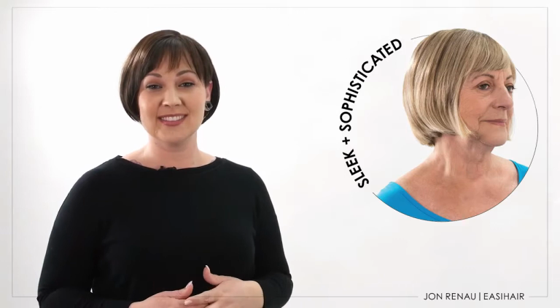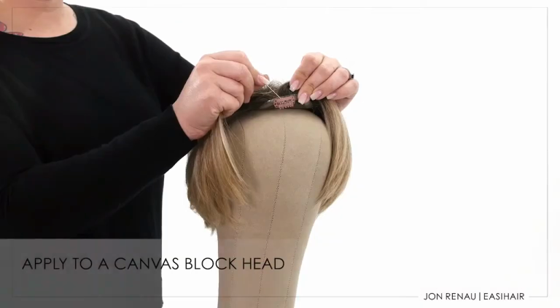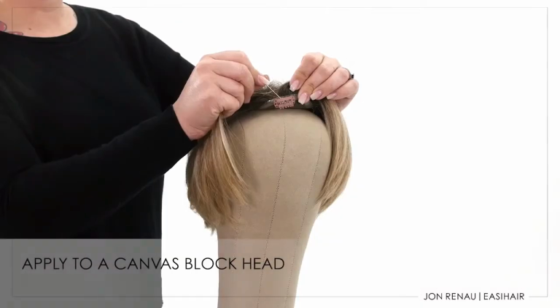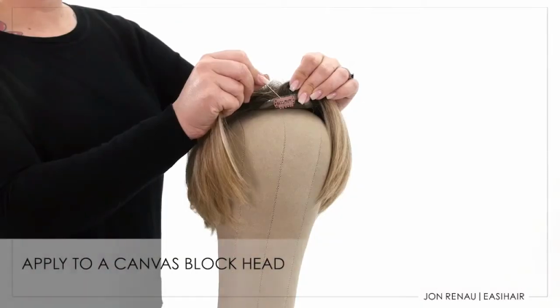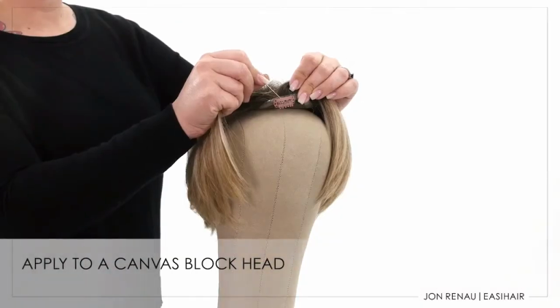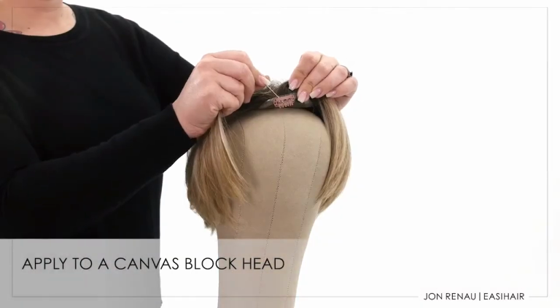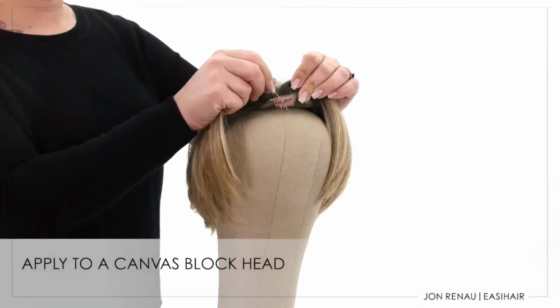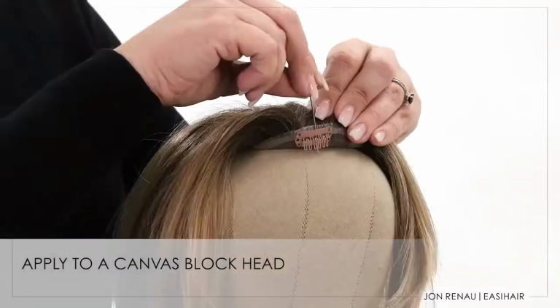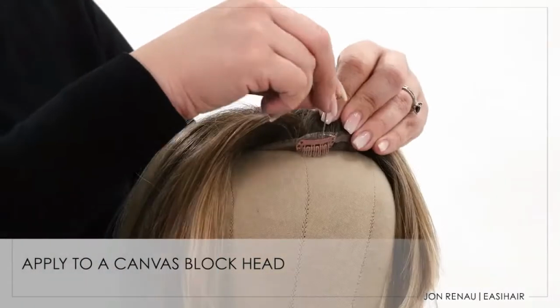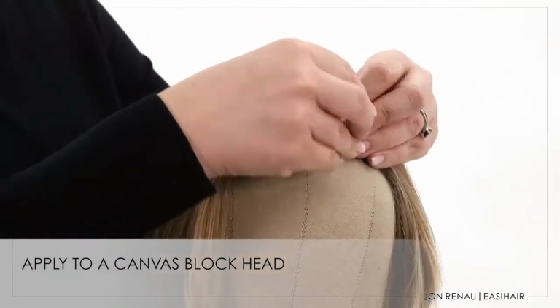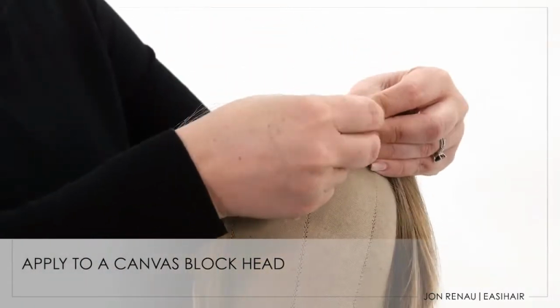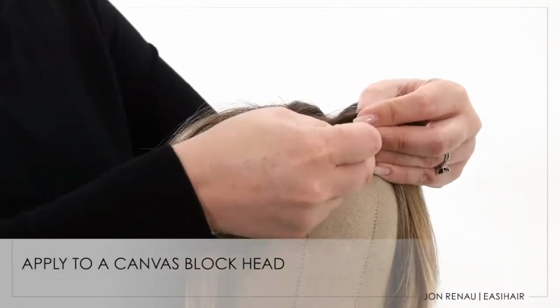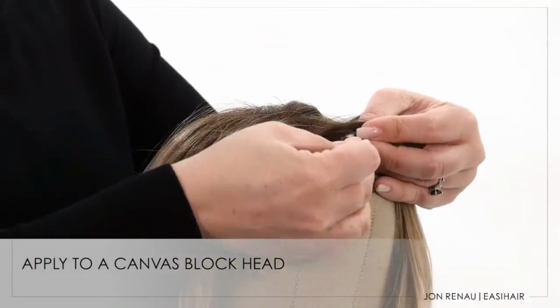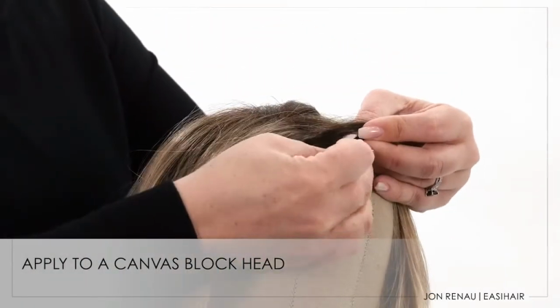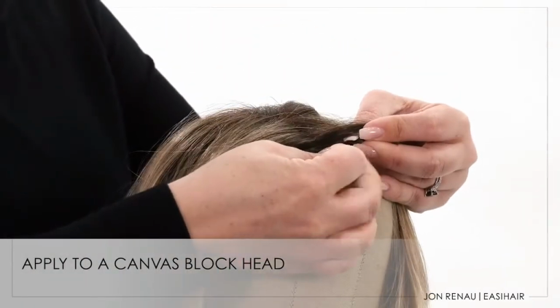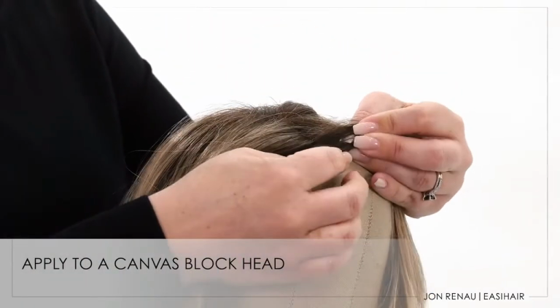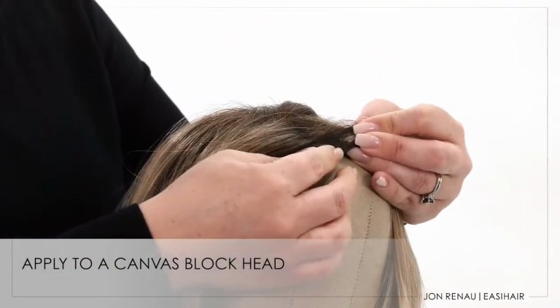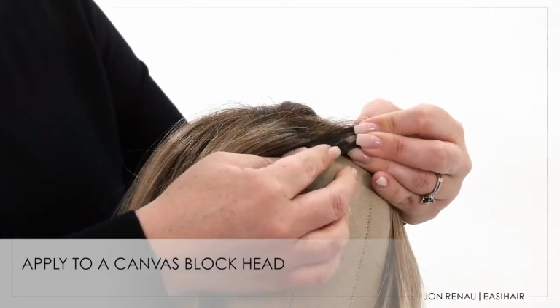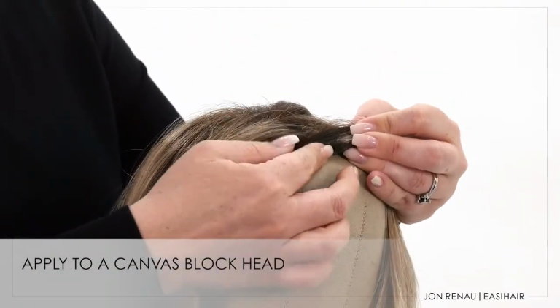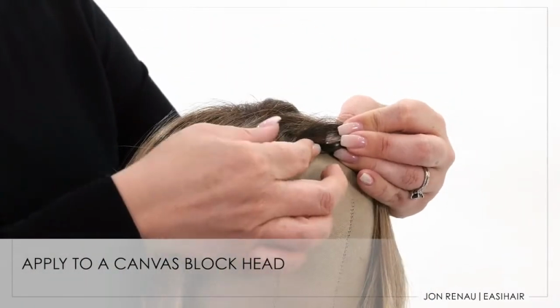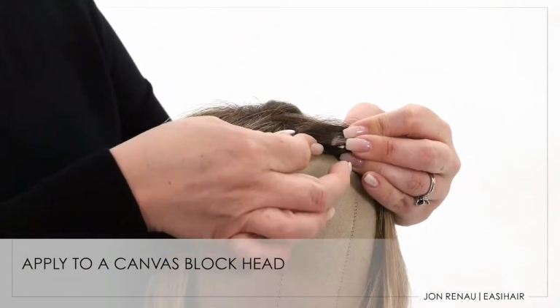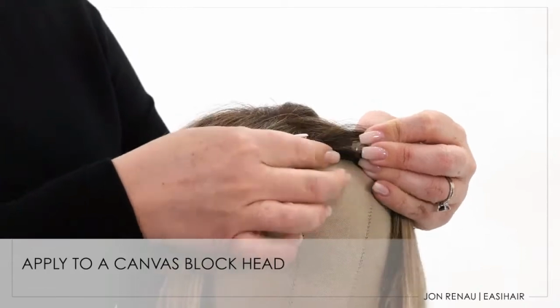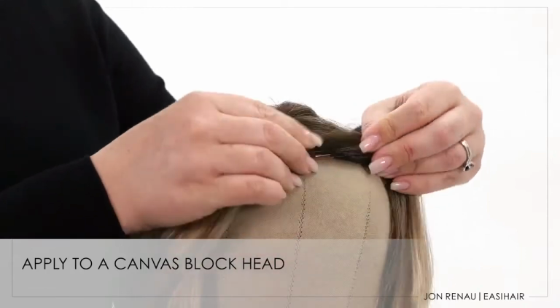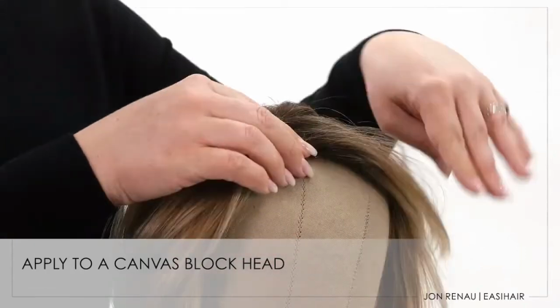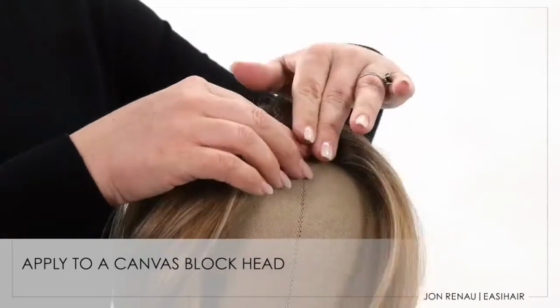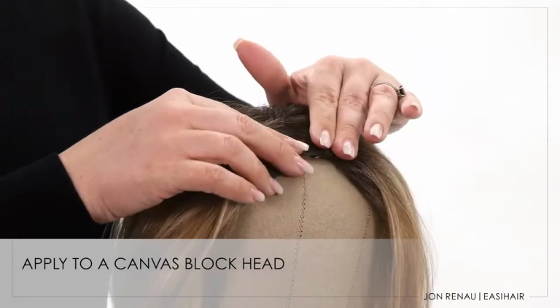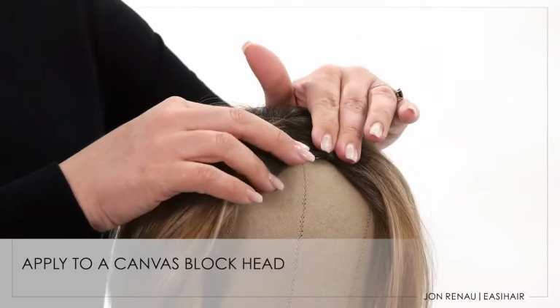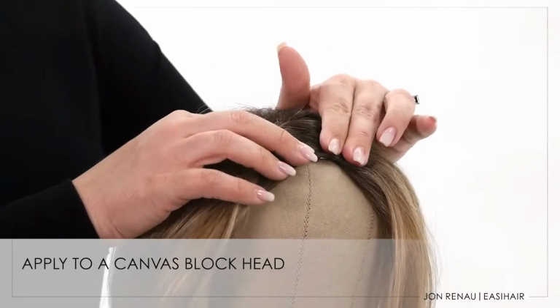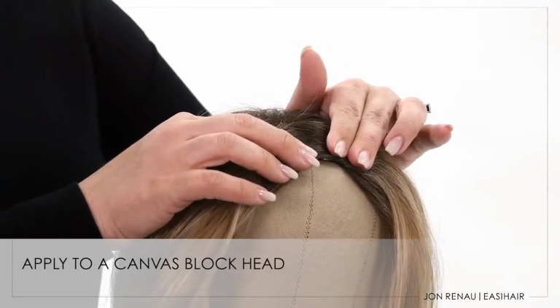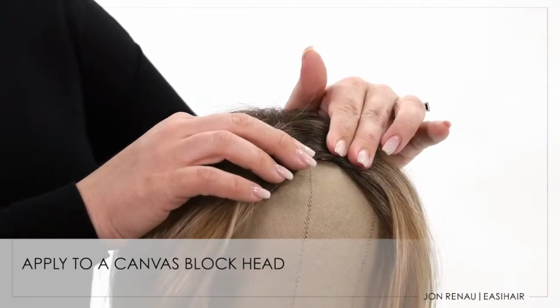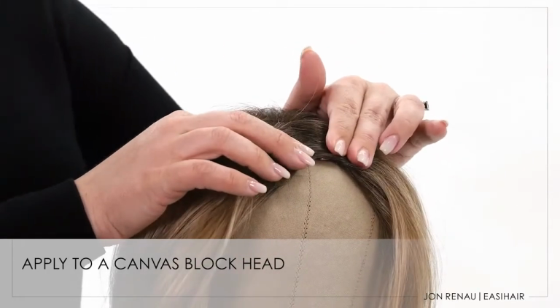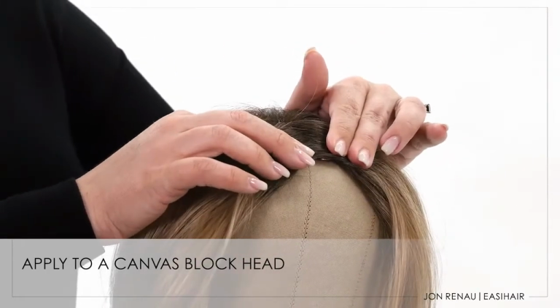To style your topper, pin to your canvas block head, pinning only through the clips. Do not pin through any base materials.